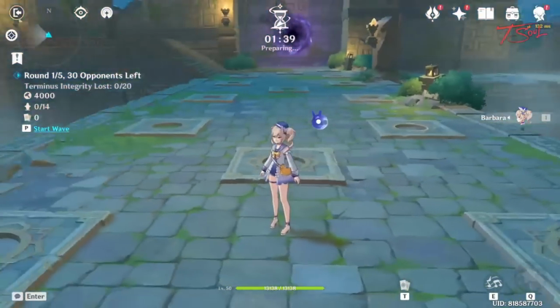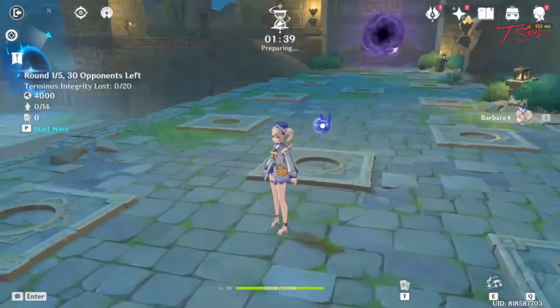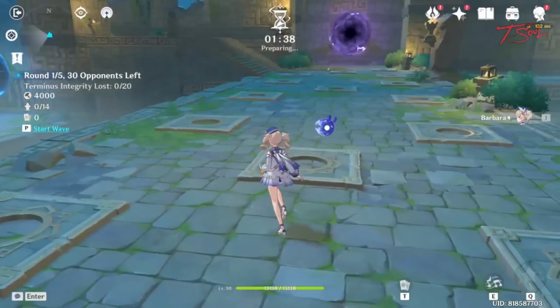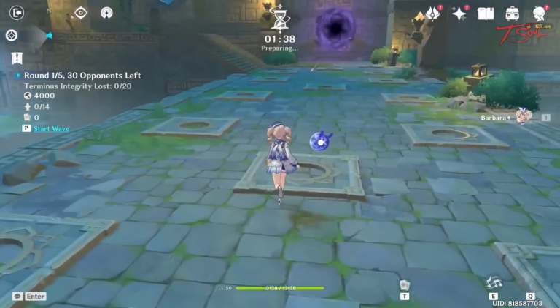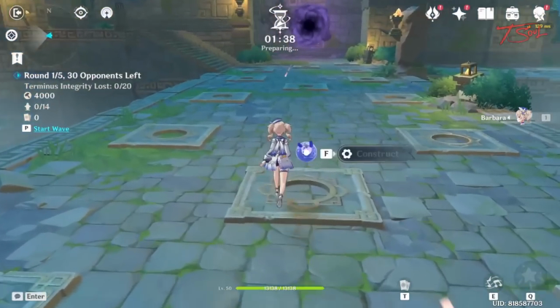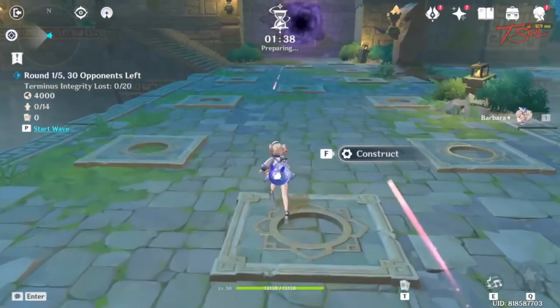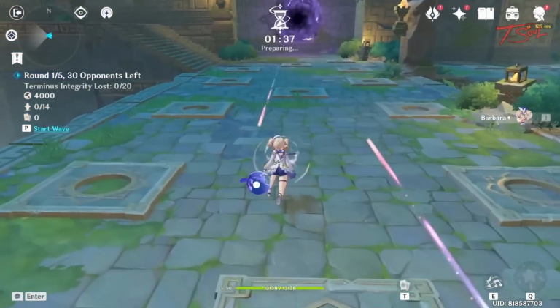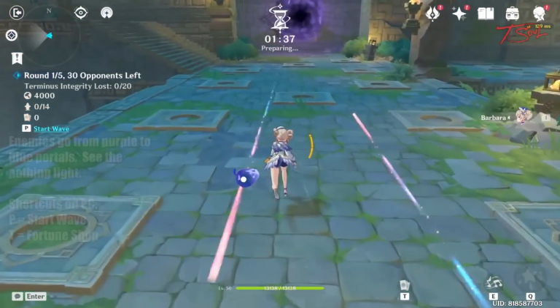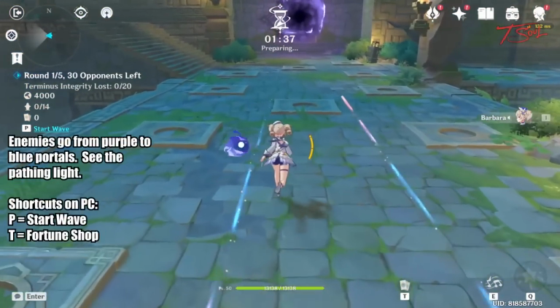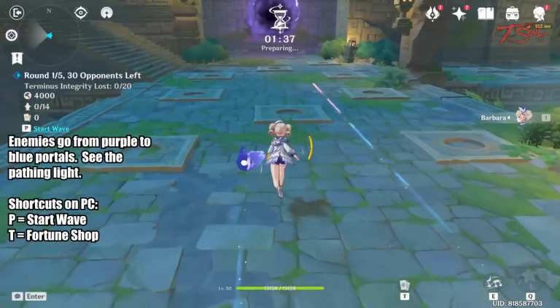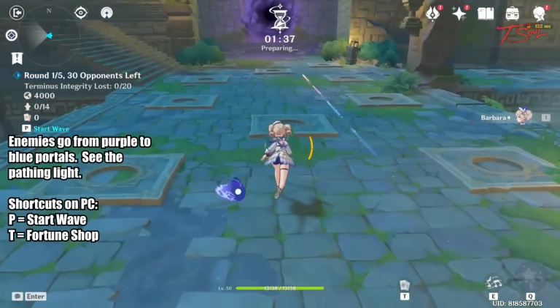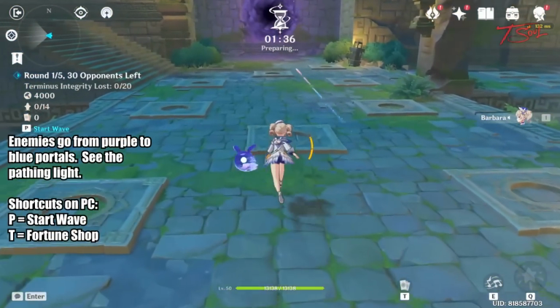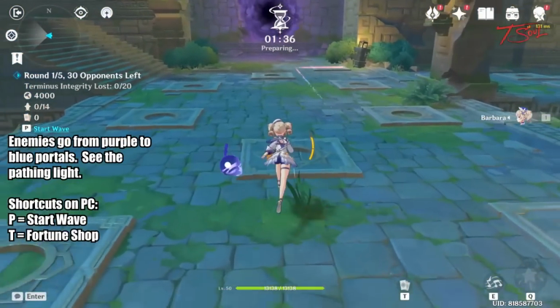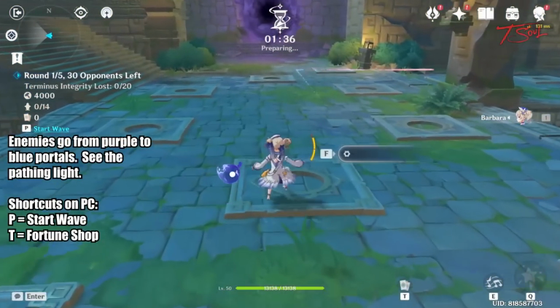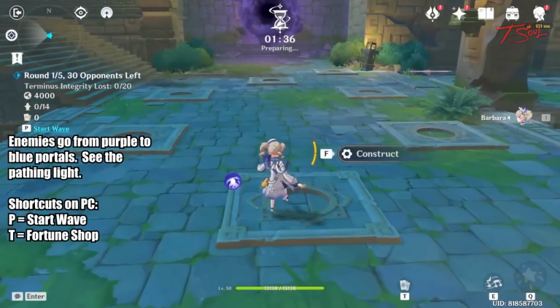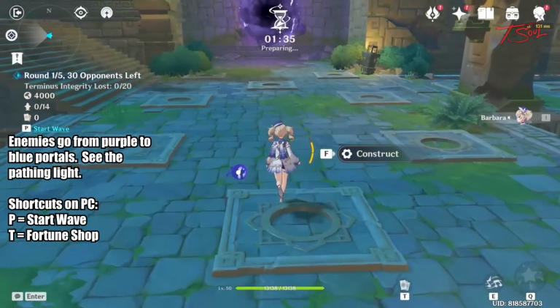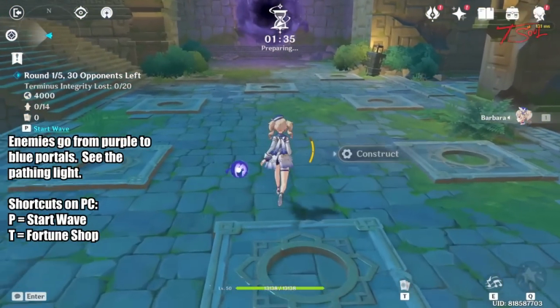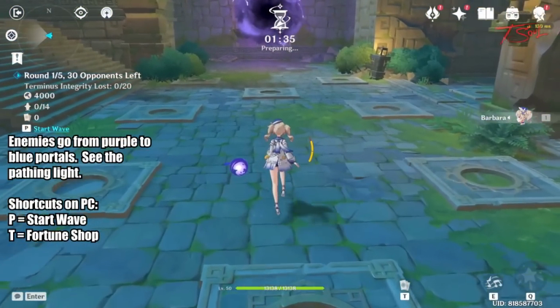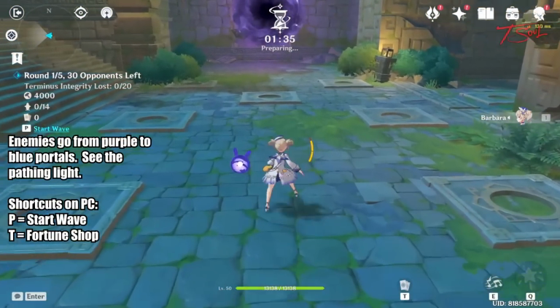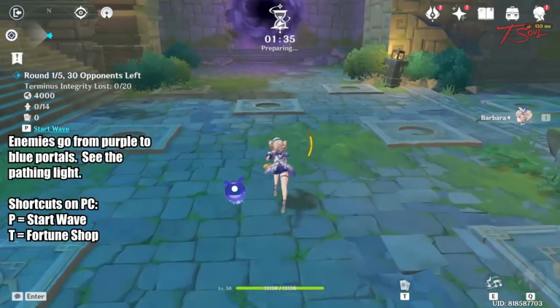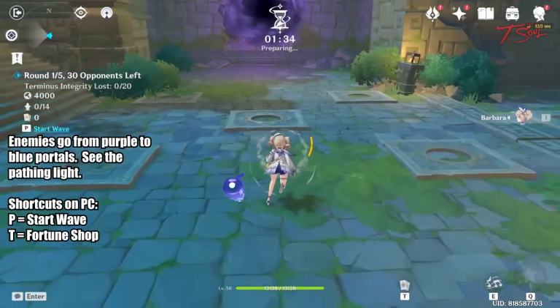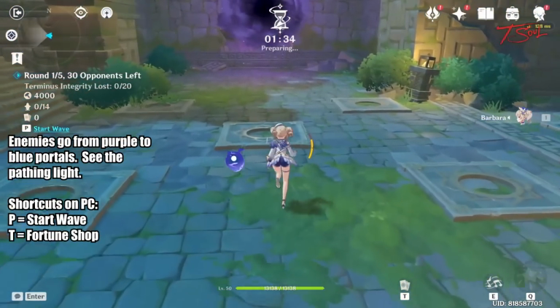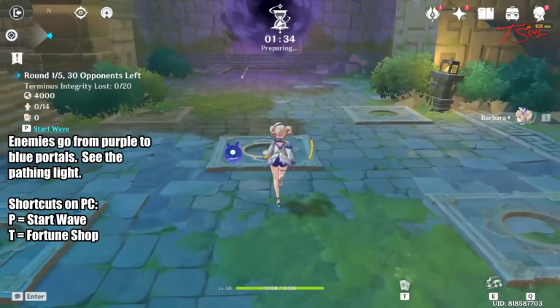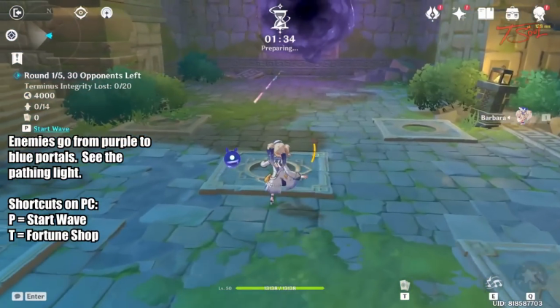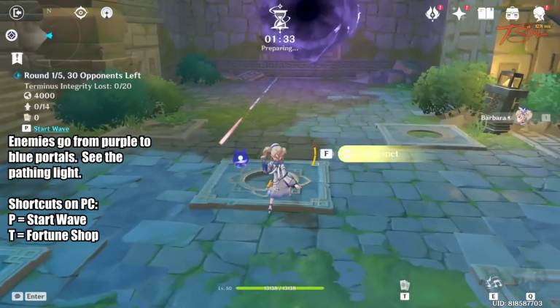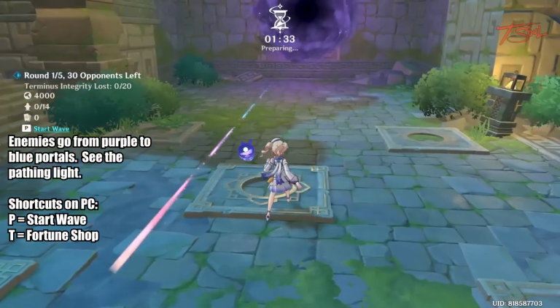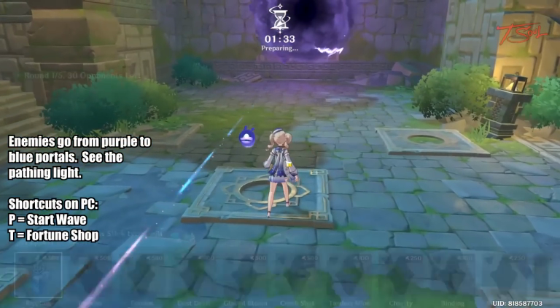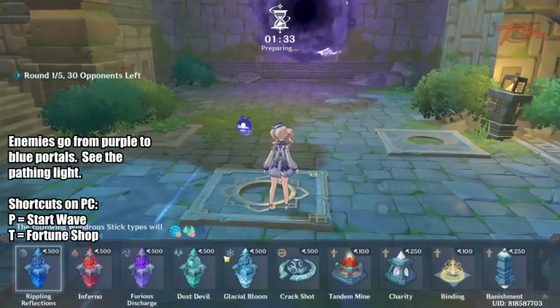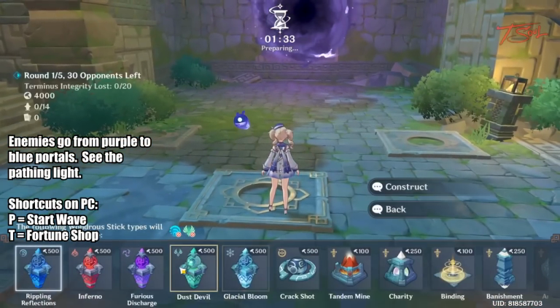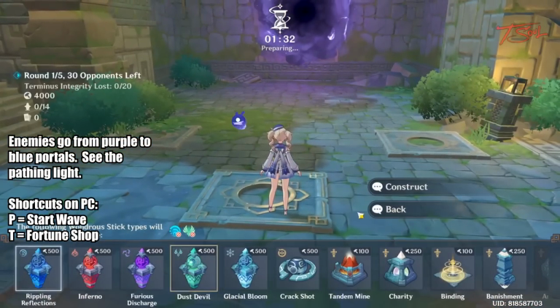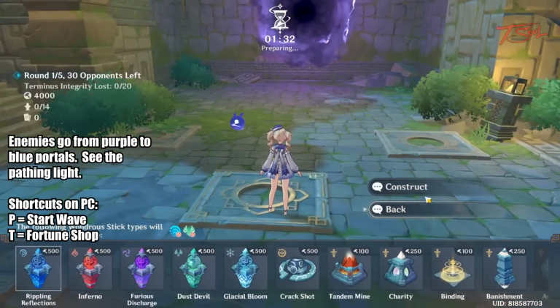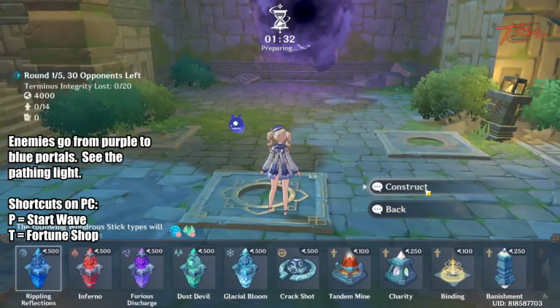Once you start, the enemies will spawn from the purple portals and go to the blue portals. You can see the path by looking at the light on the ground.